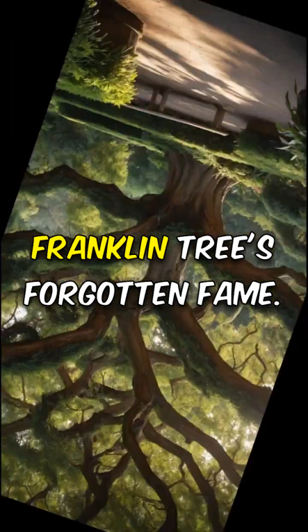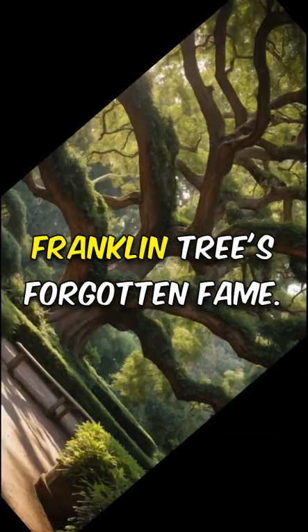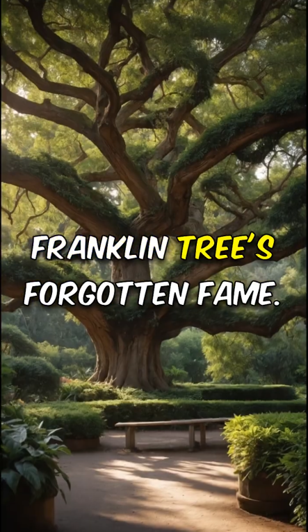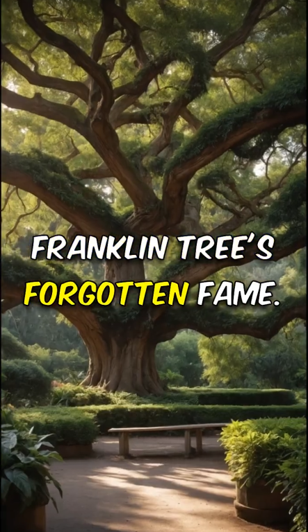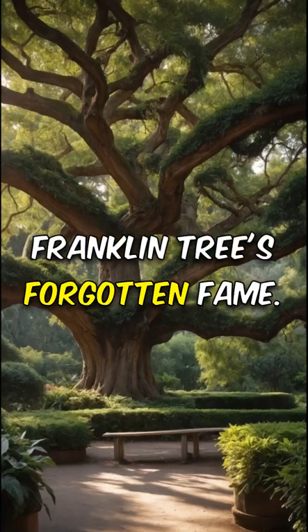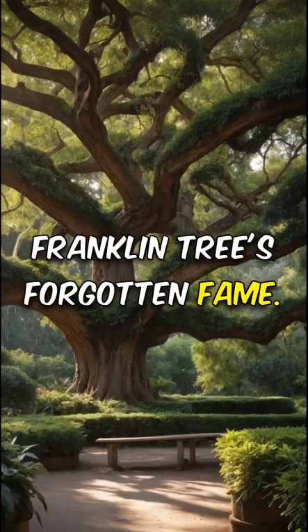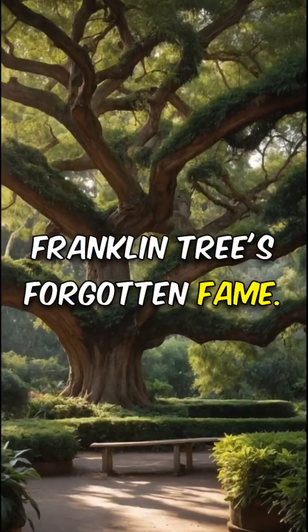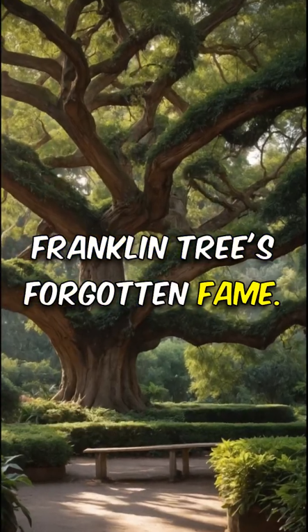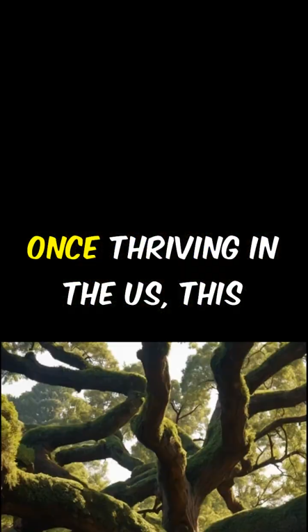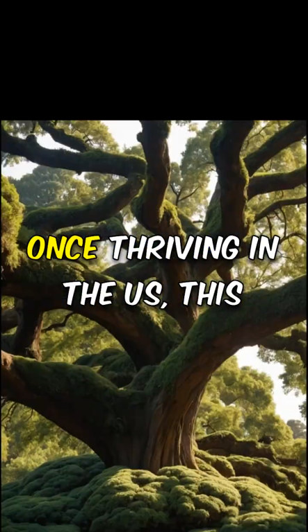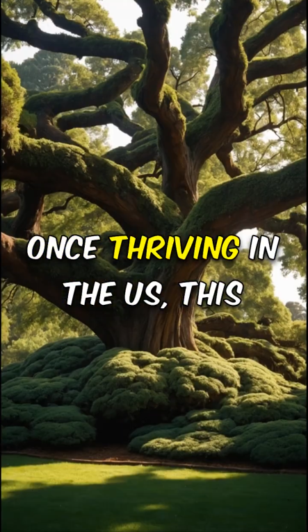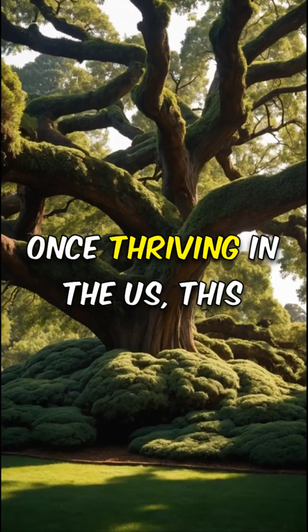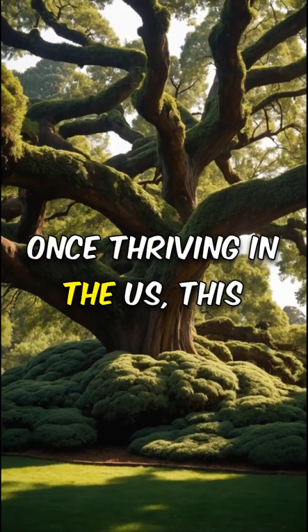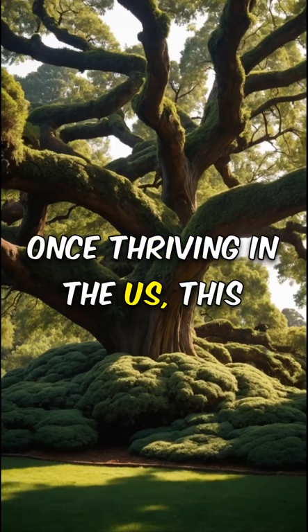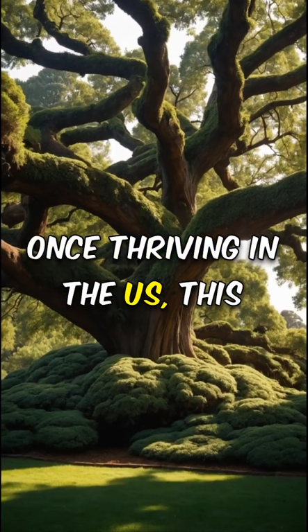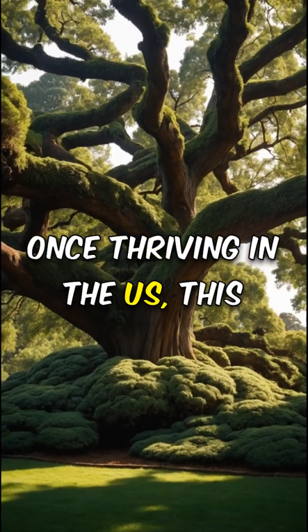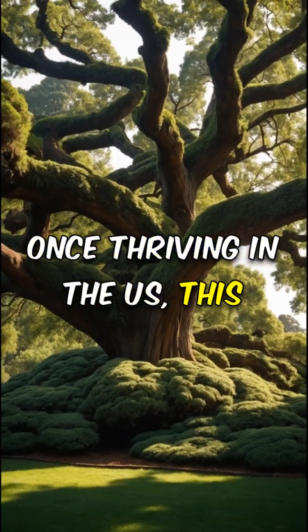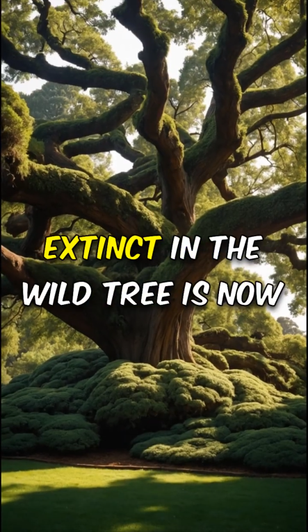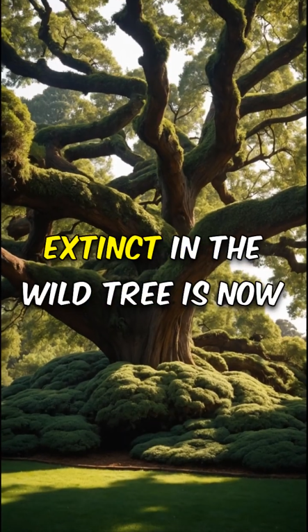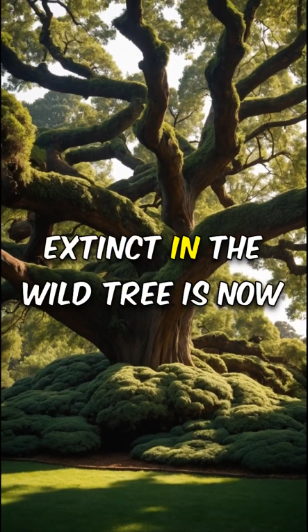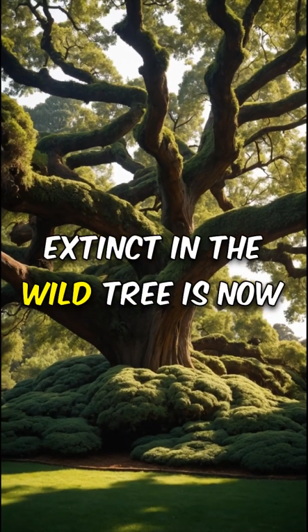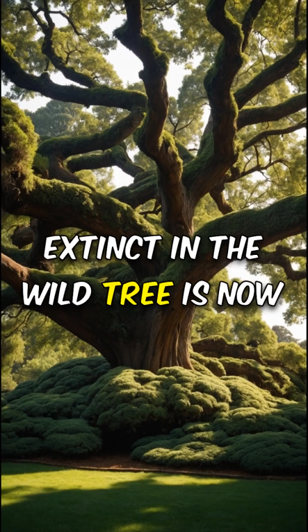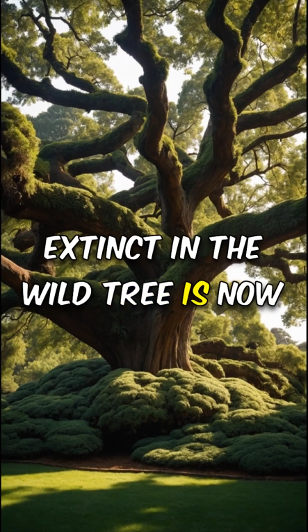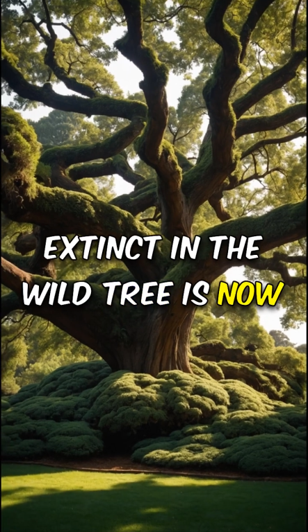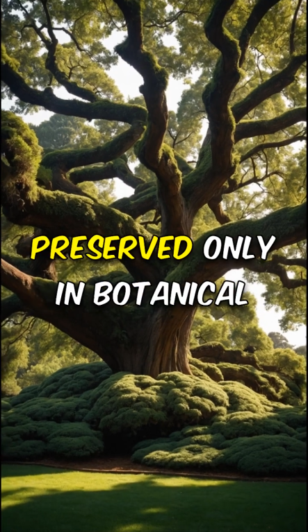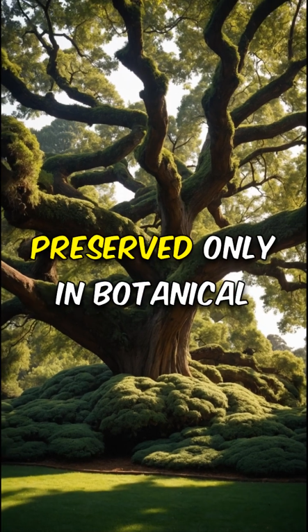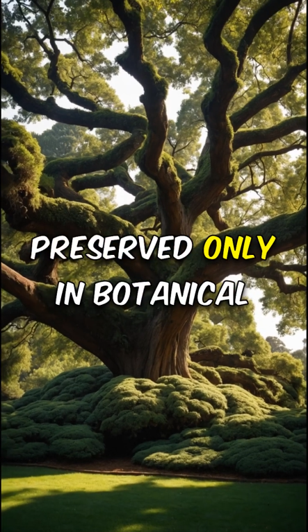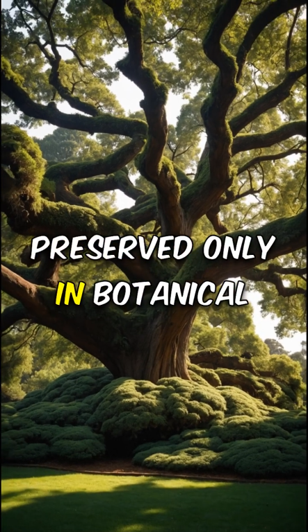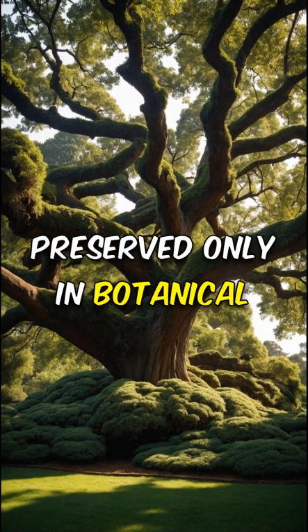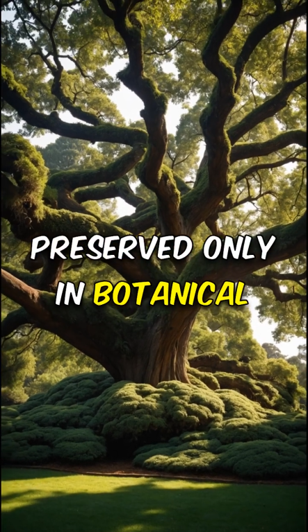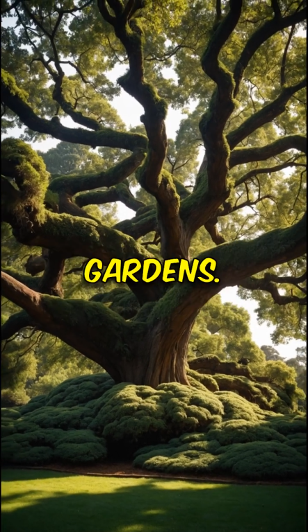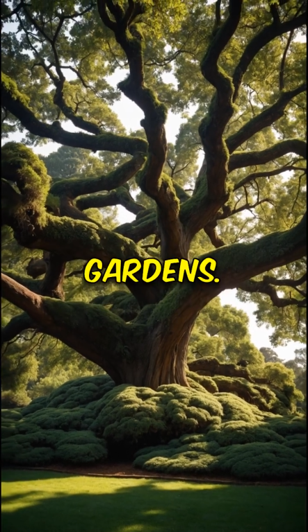Franklin Tree's forgotten fame. Once thriving in the U.S., this extinct-in-the-wild tree is now preserved only in botanical gardens.